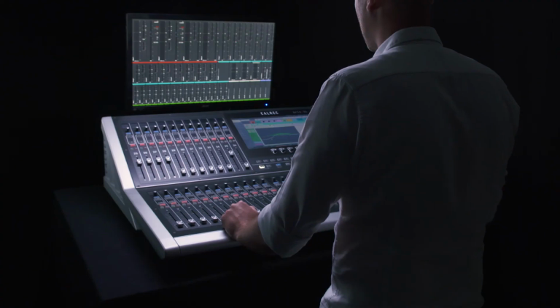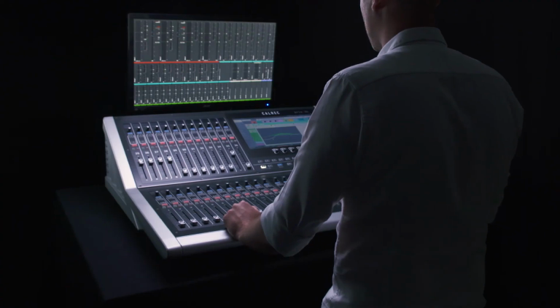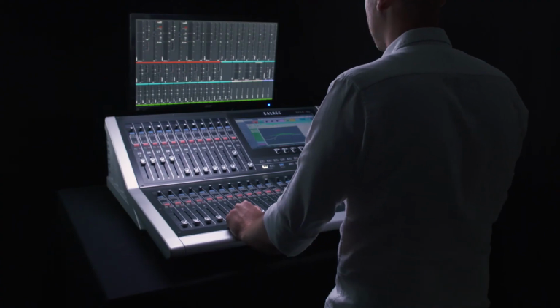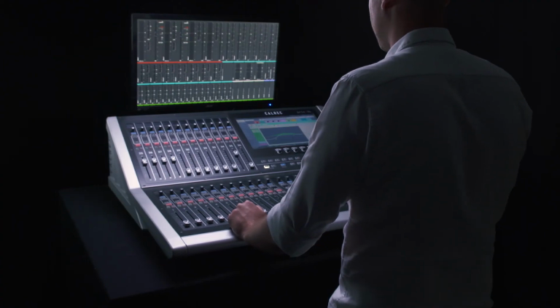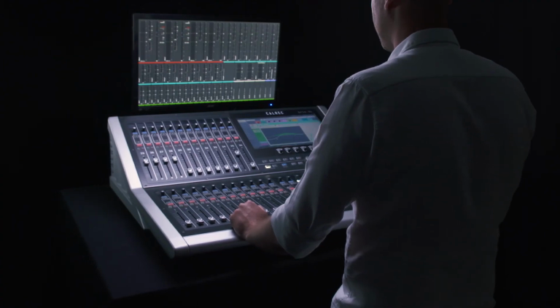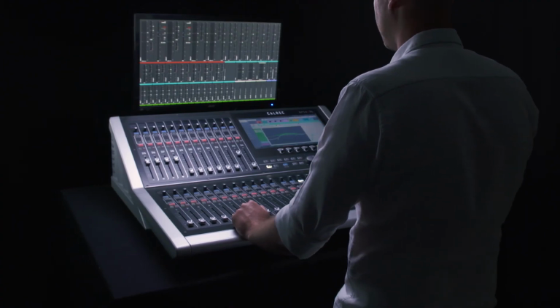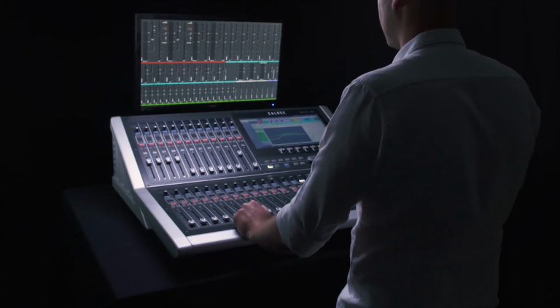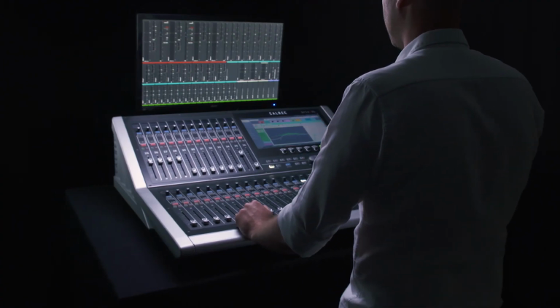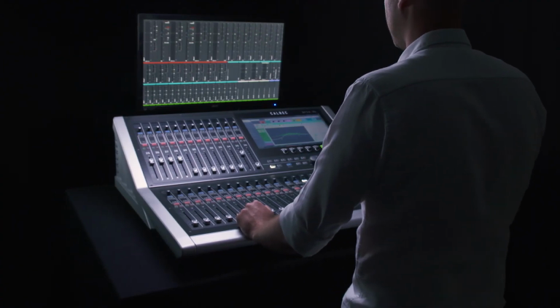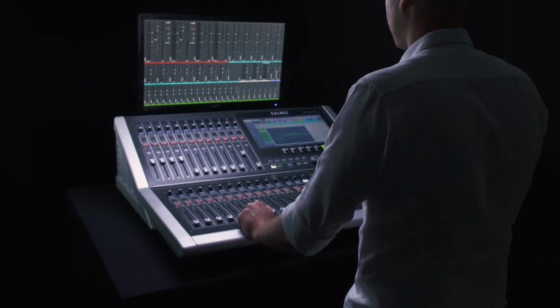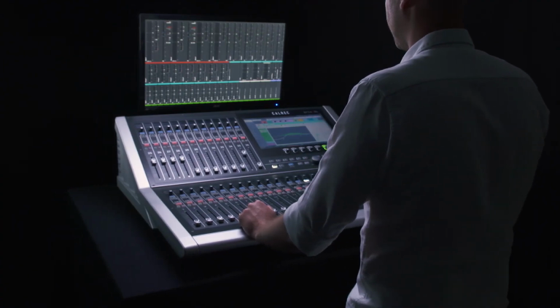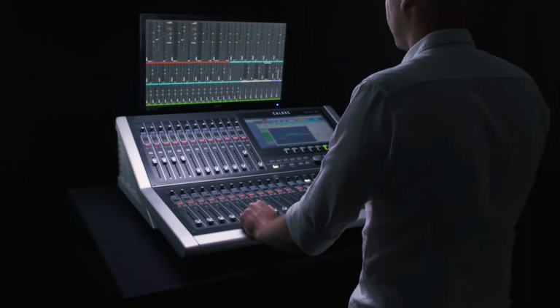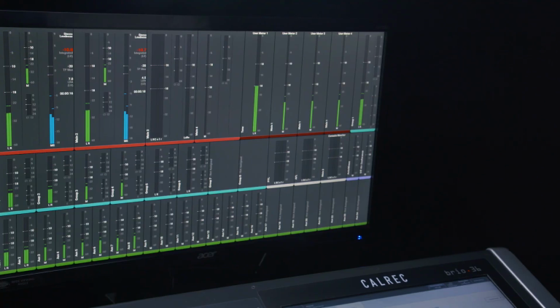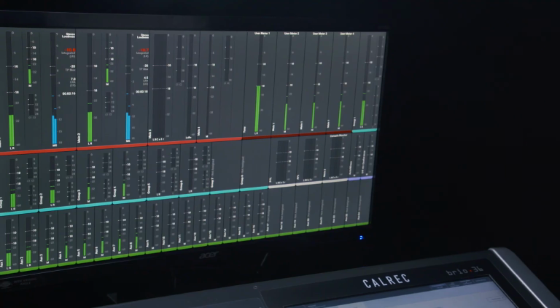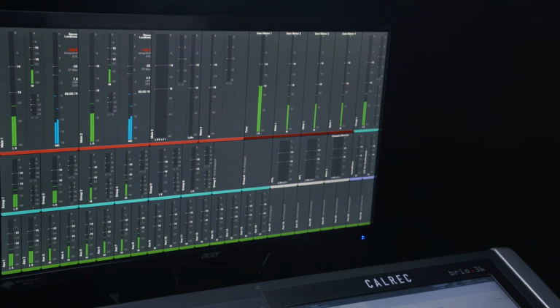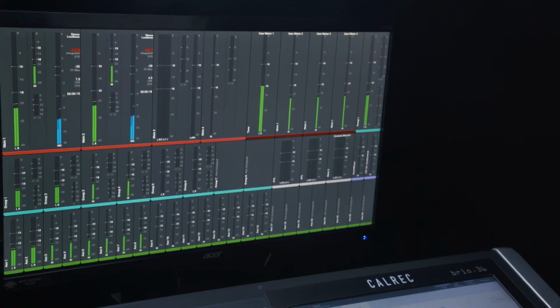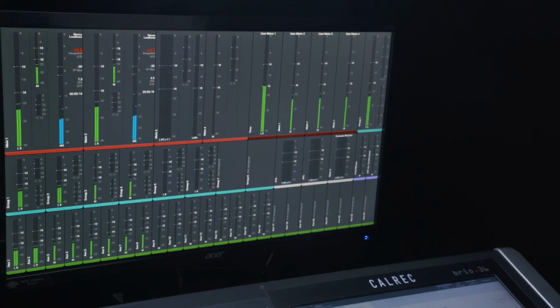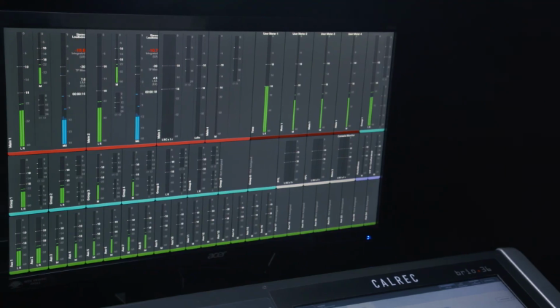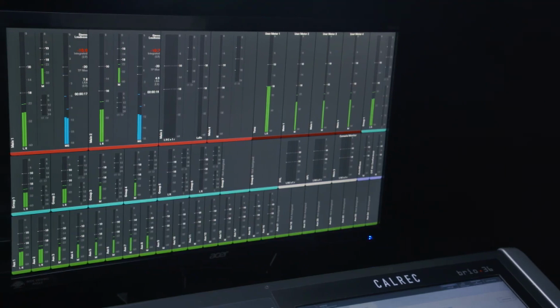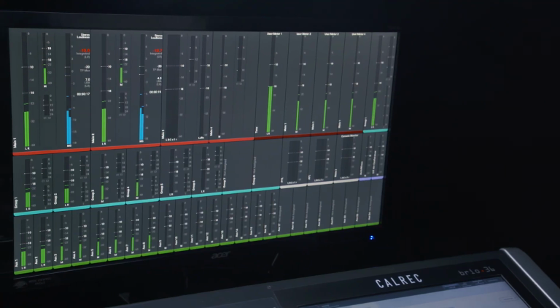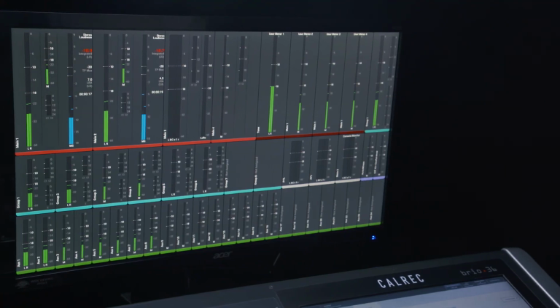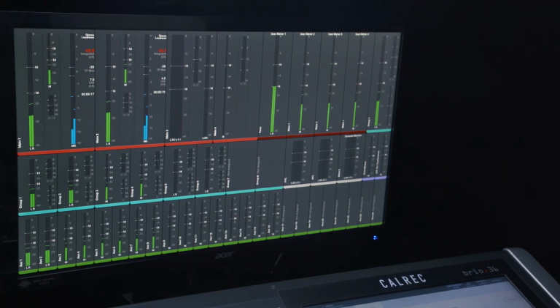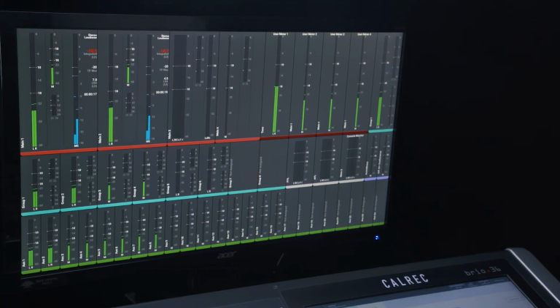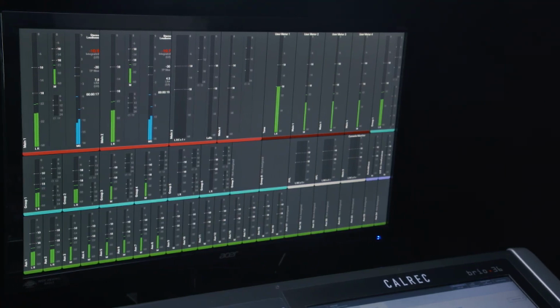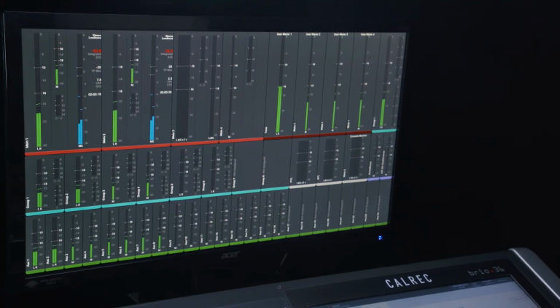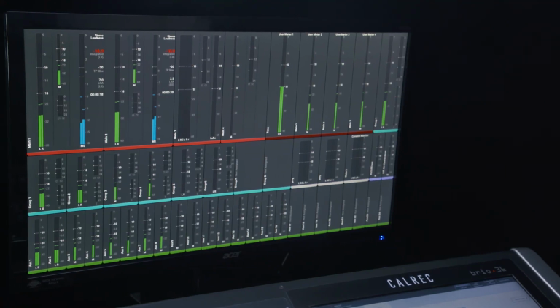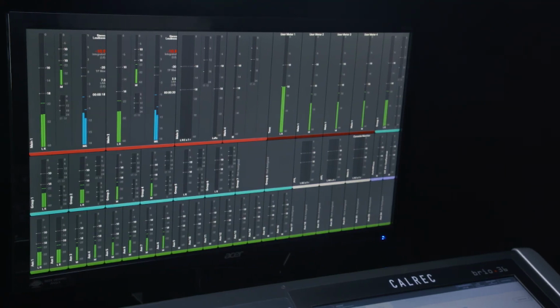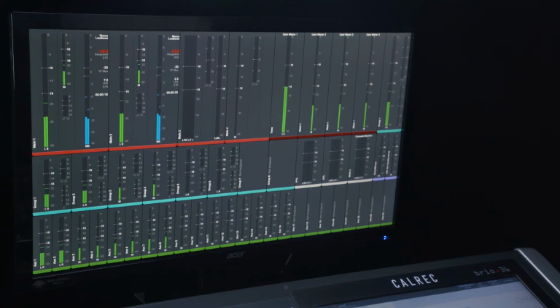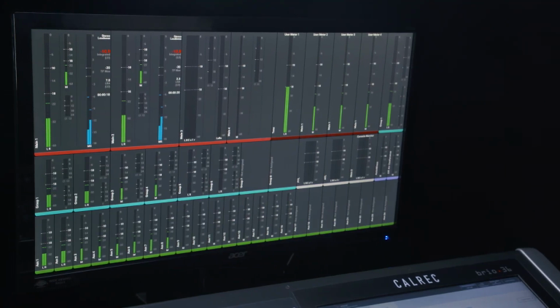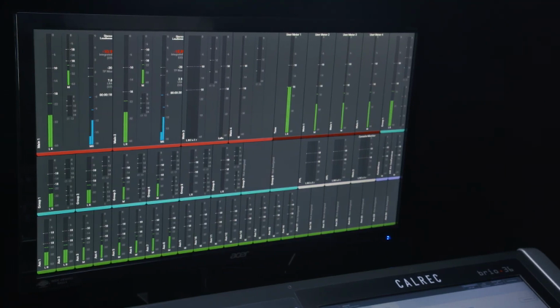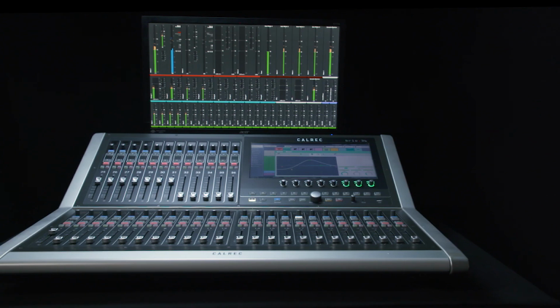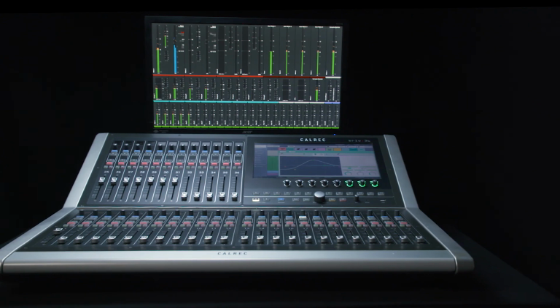Meter configuration is also easy and very cost effective, as you can use any HD monitor.